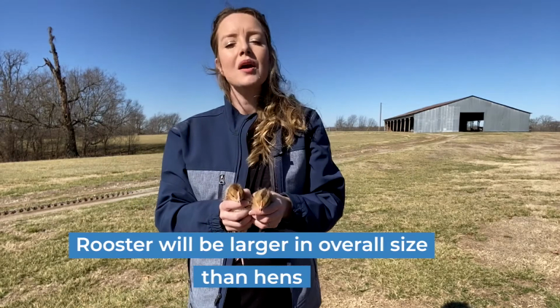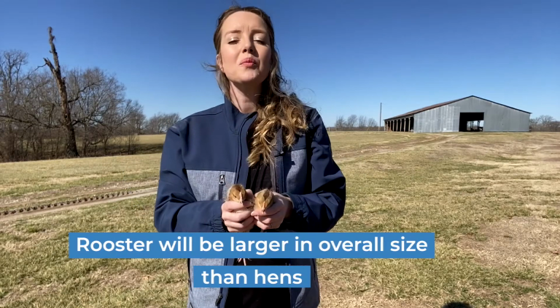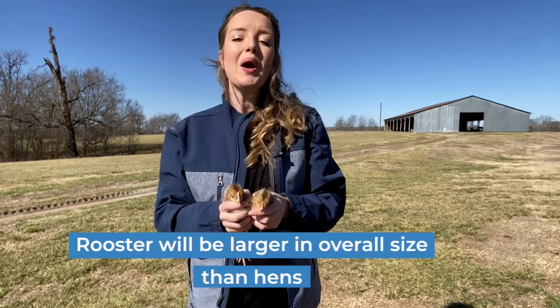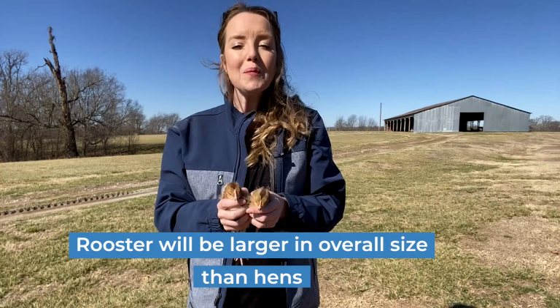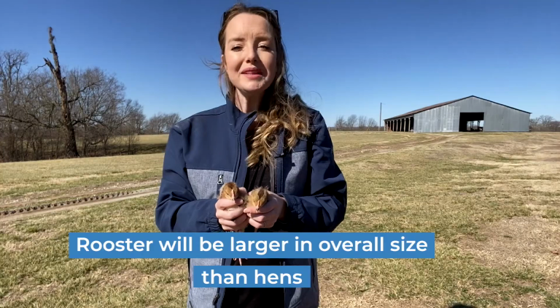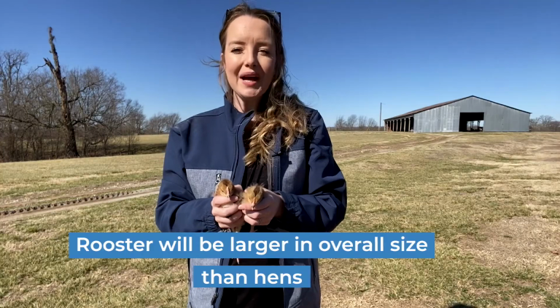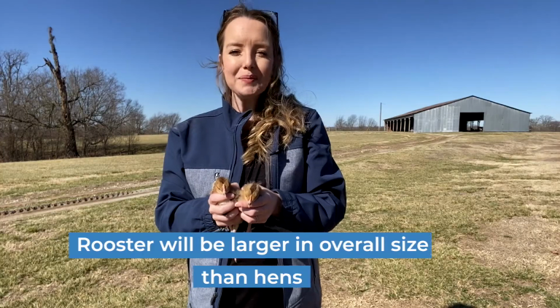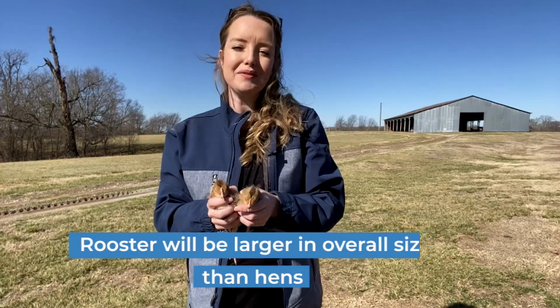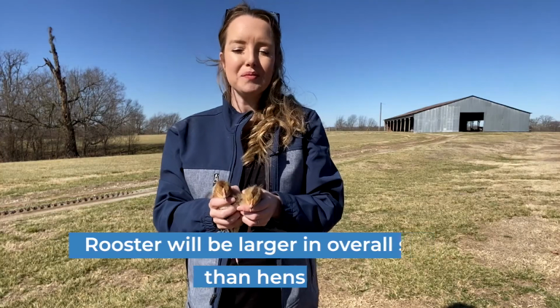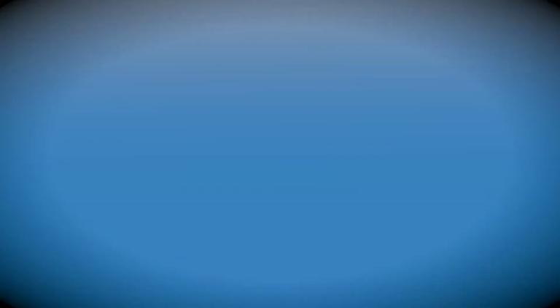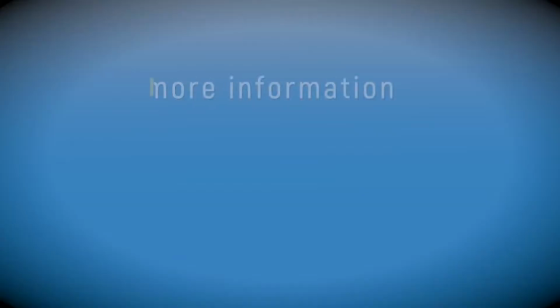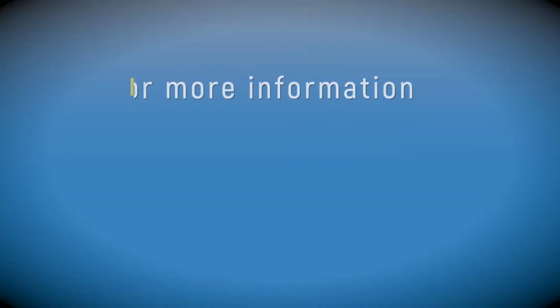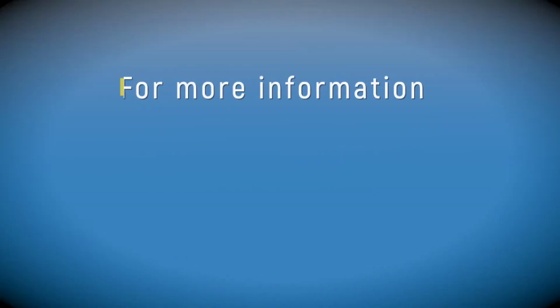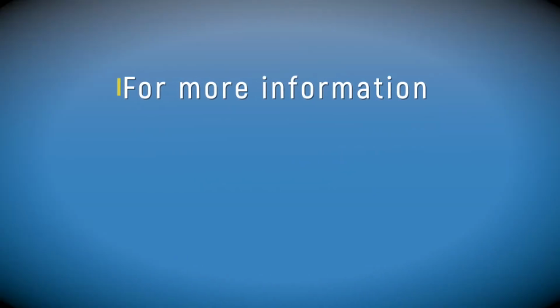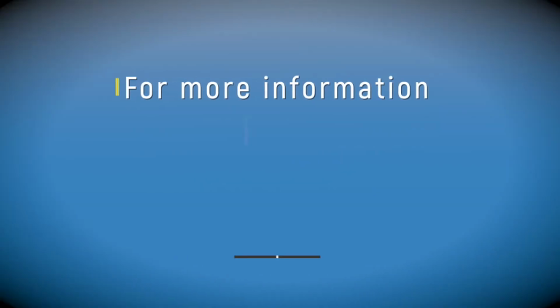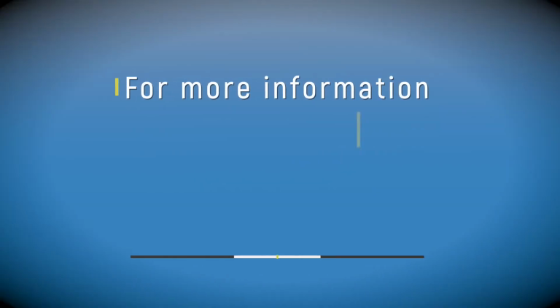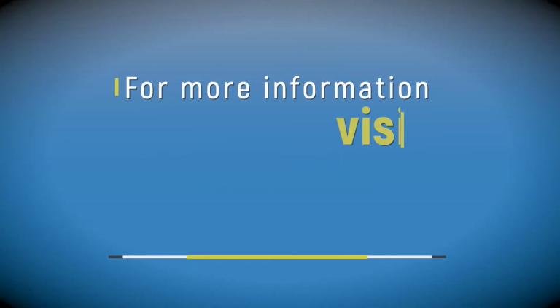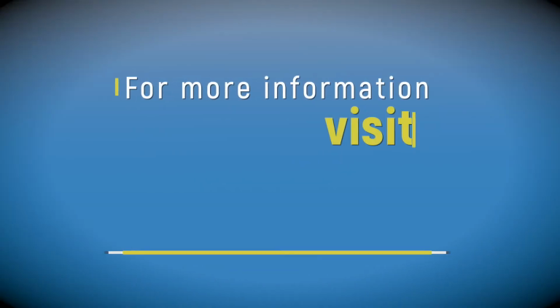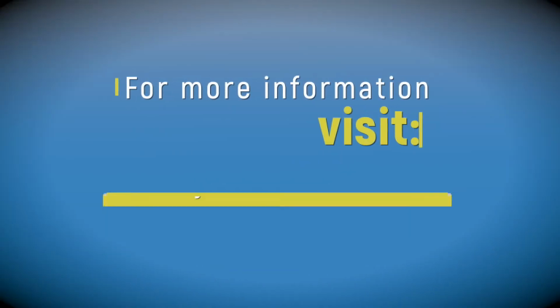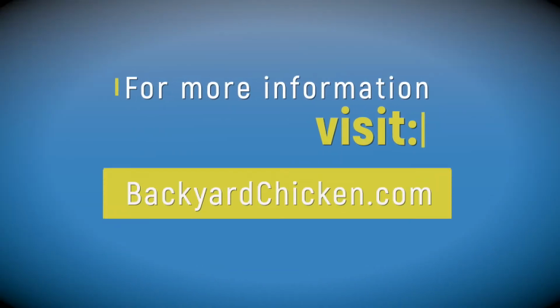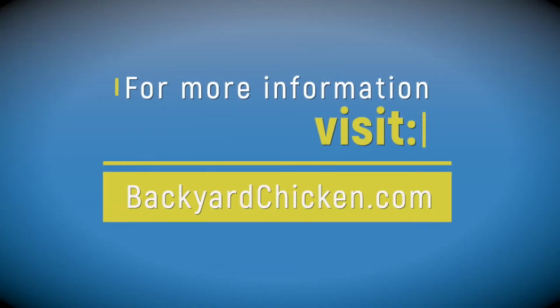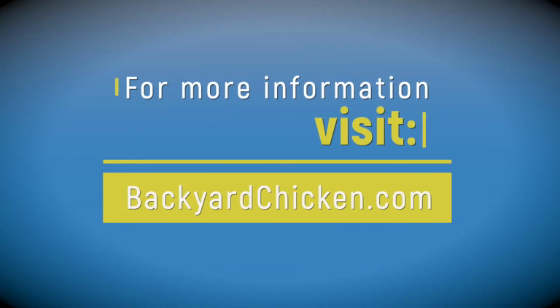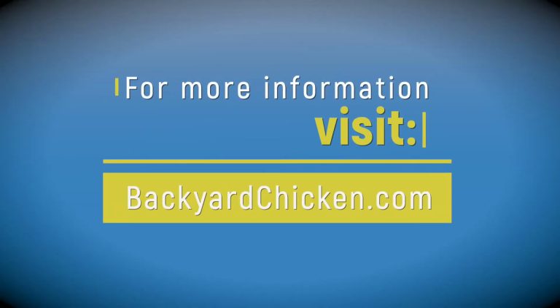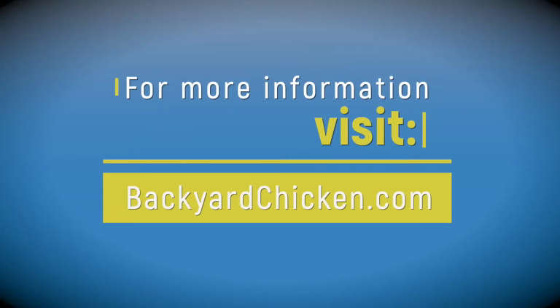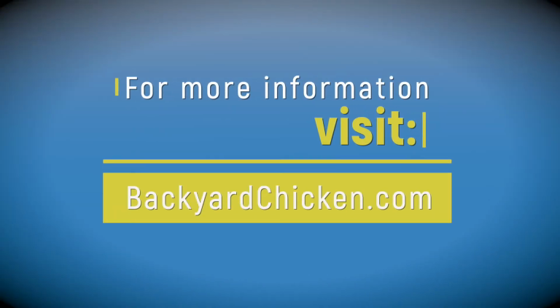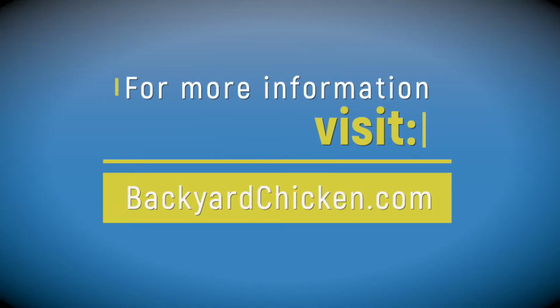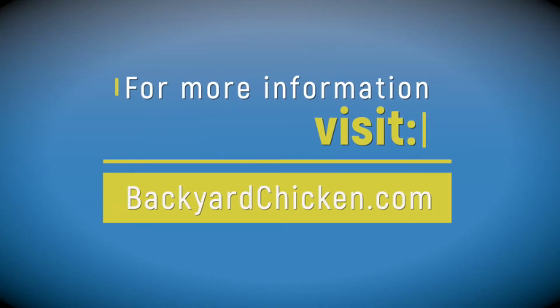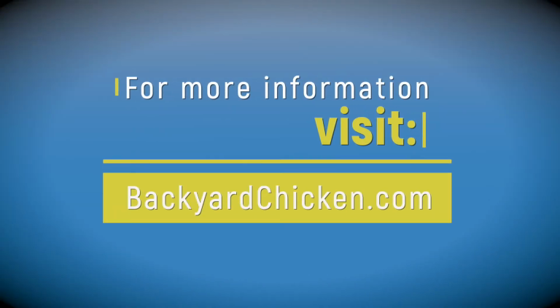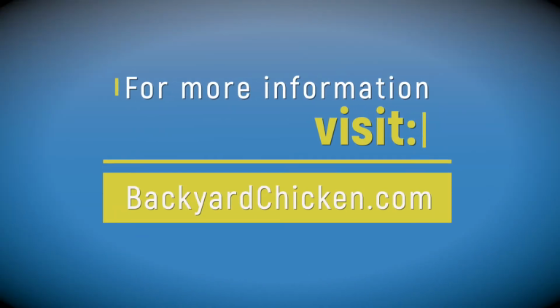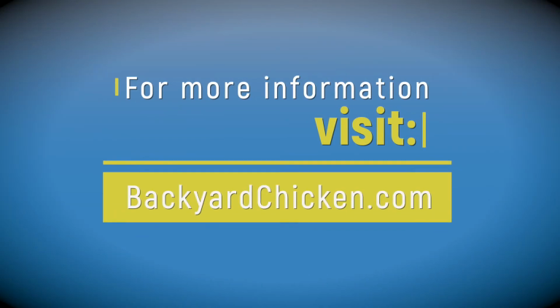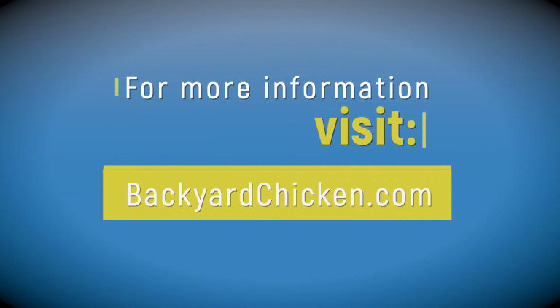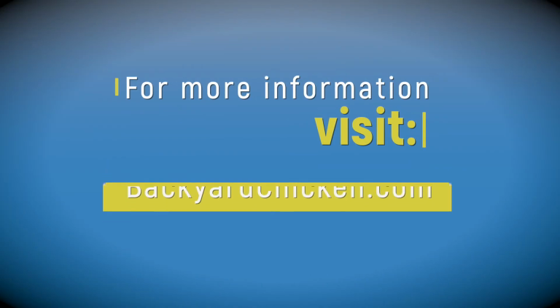We hope this helps, and for more information on everything backyard chicken, check us out at backyardchicken.com.